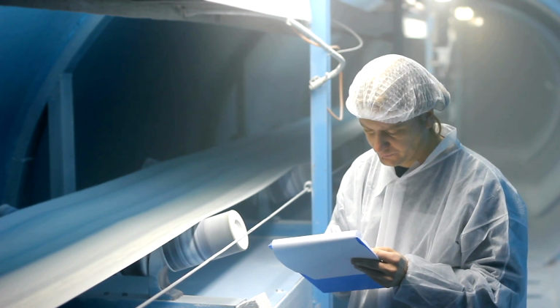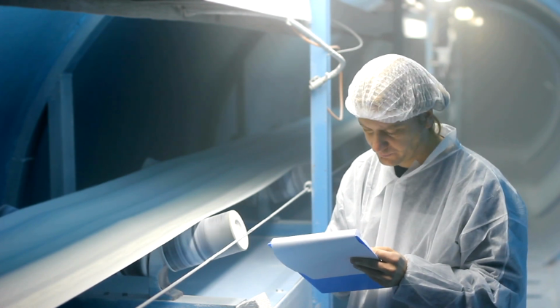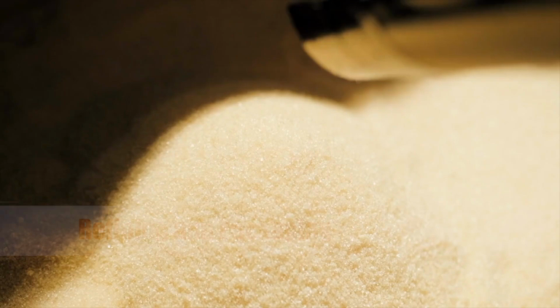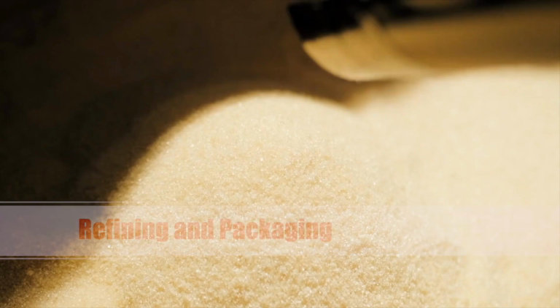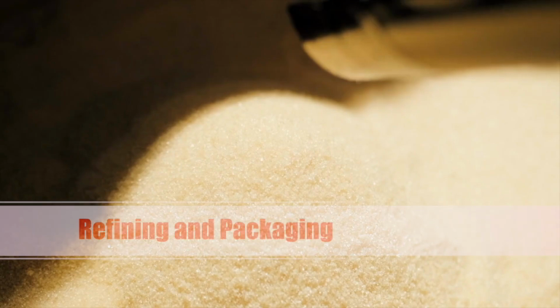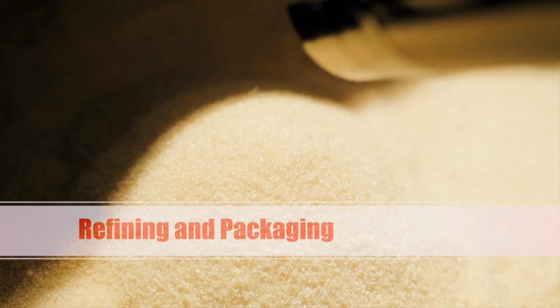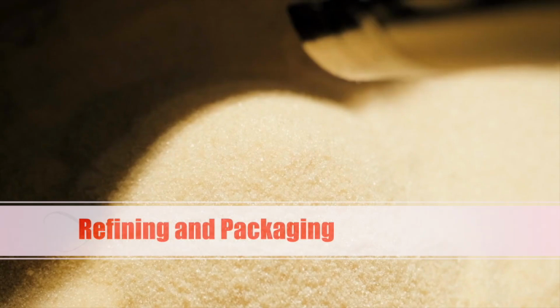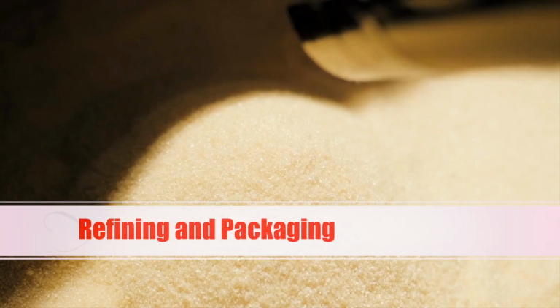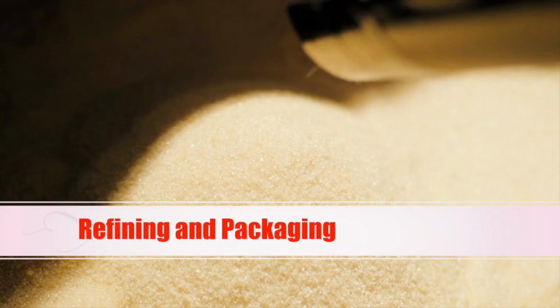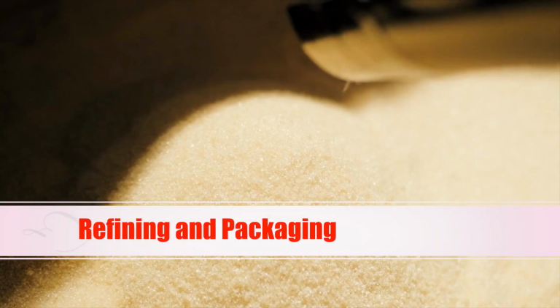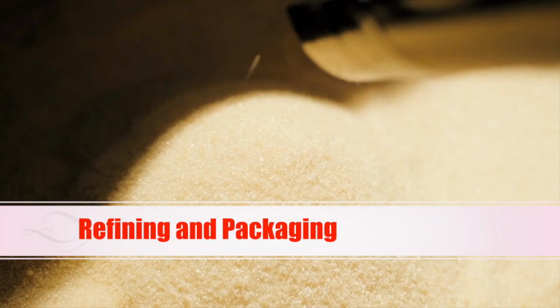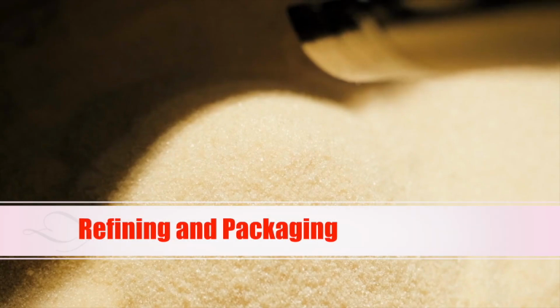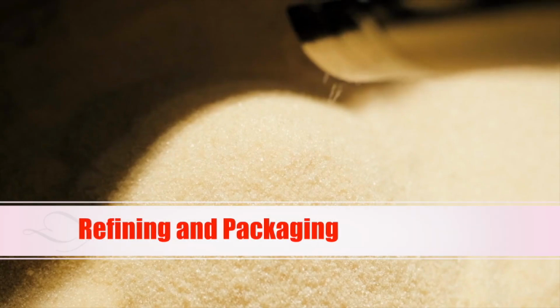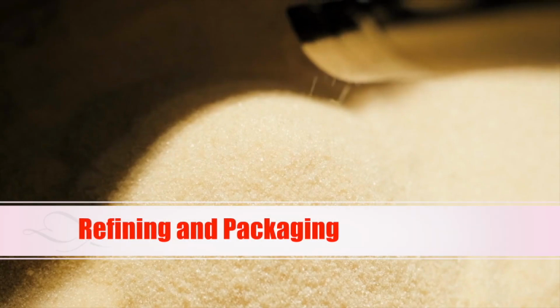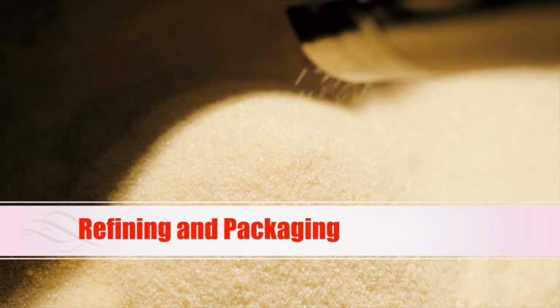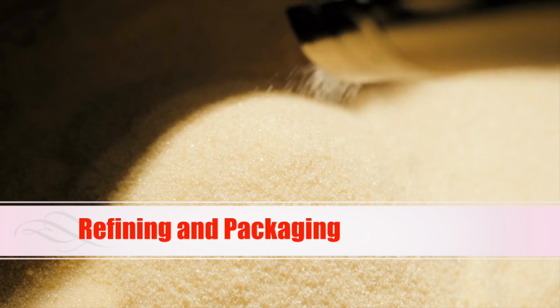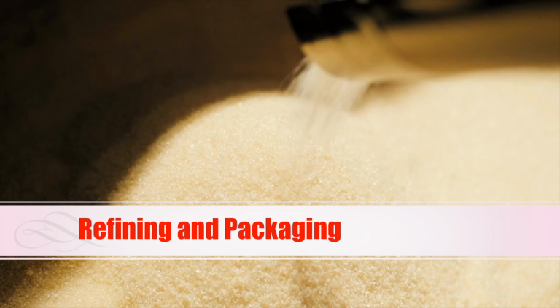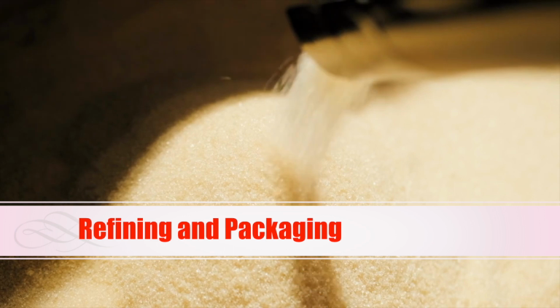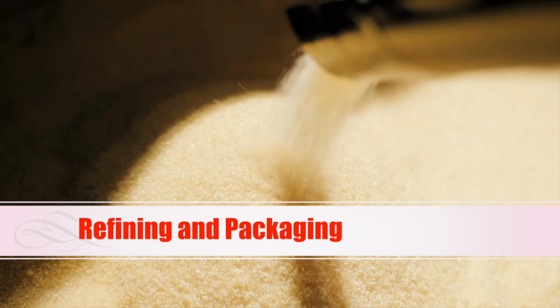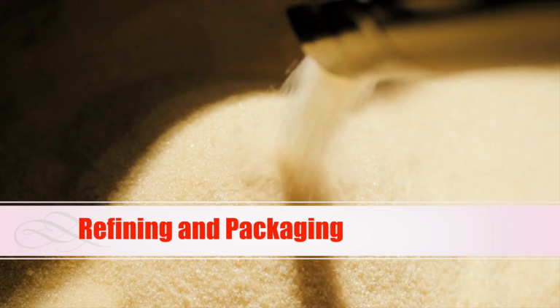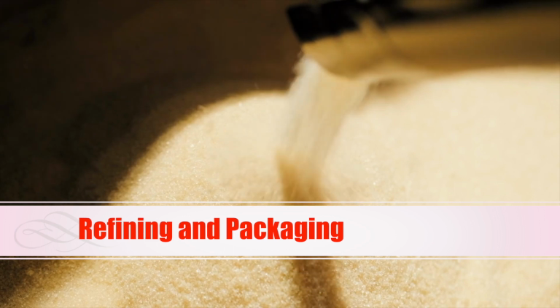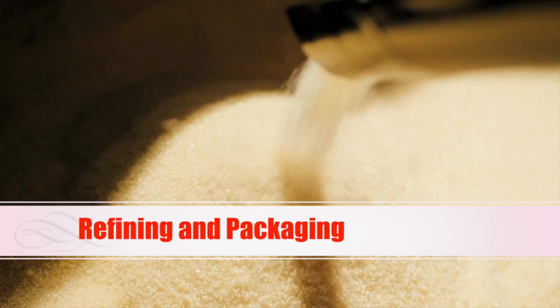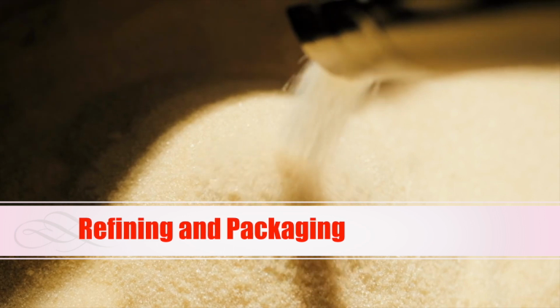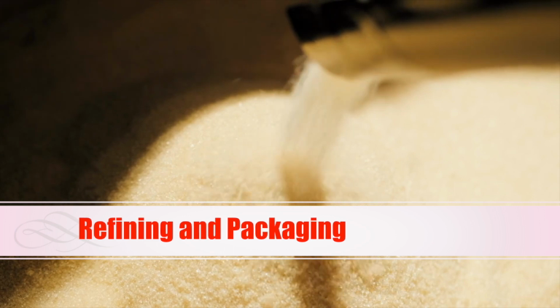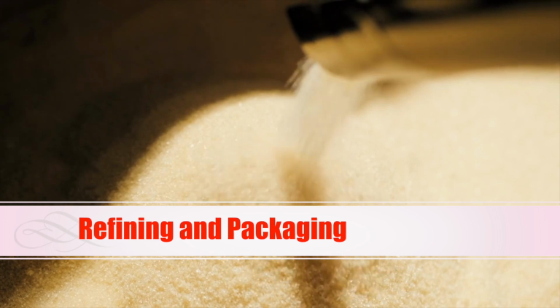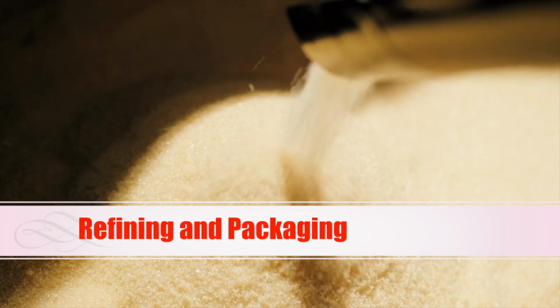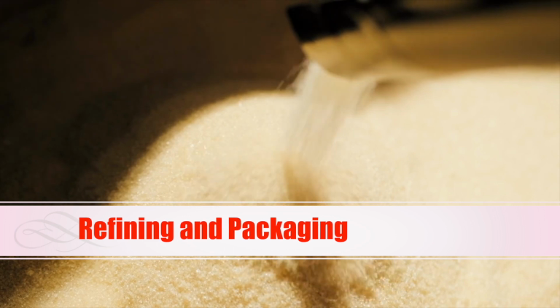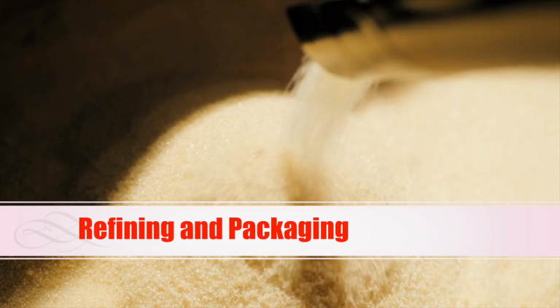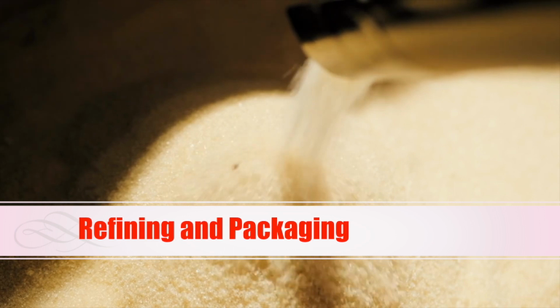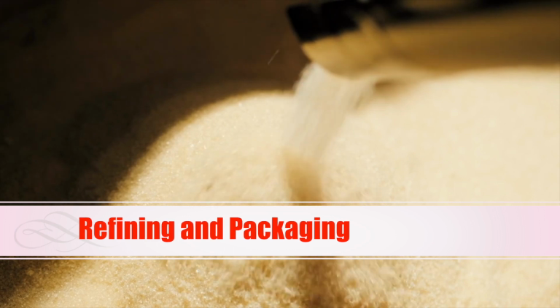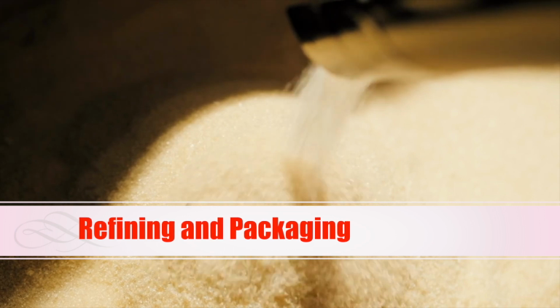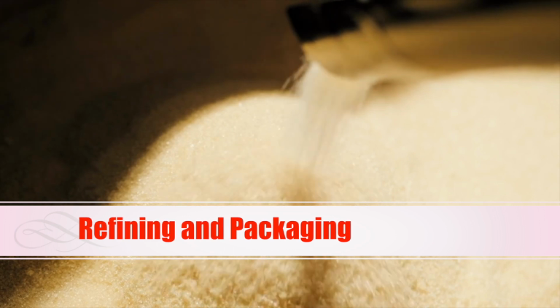Once the refining process is complete, the sugar is packaged for distribution.